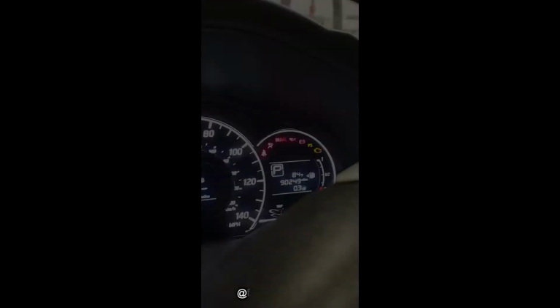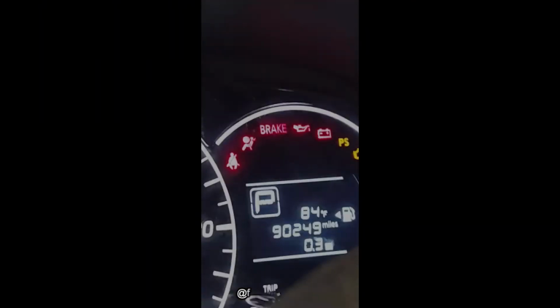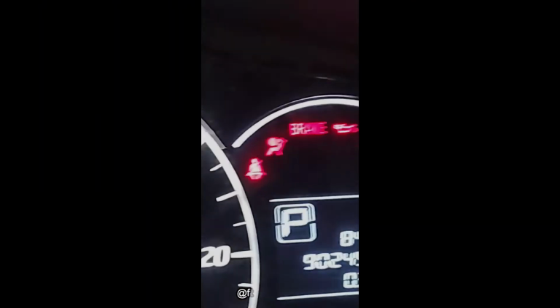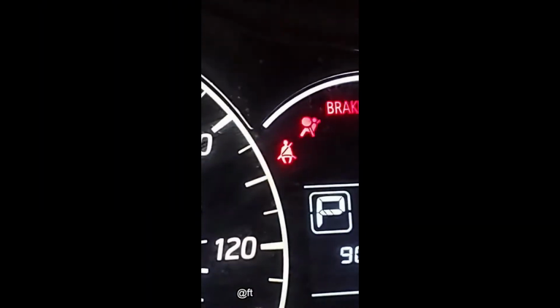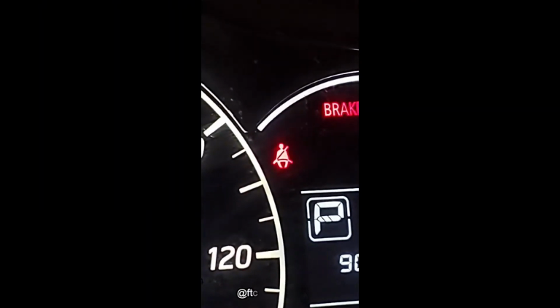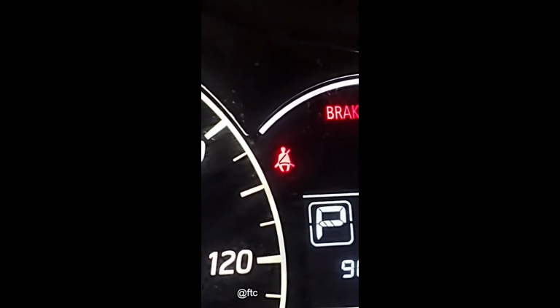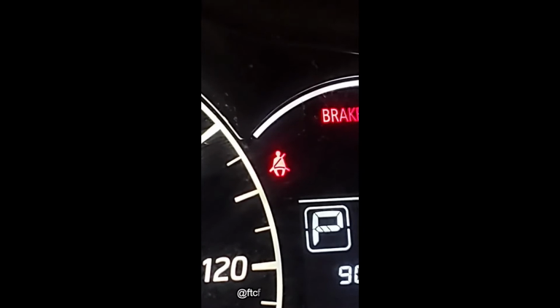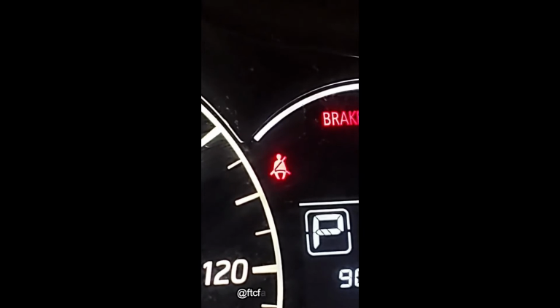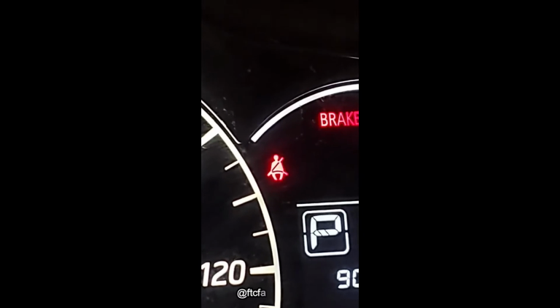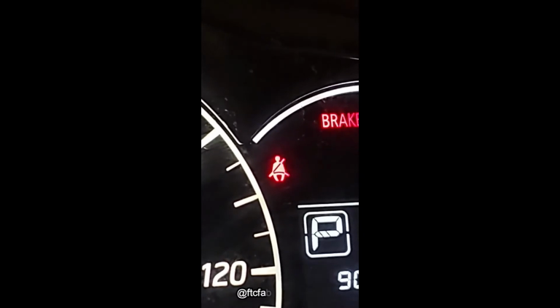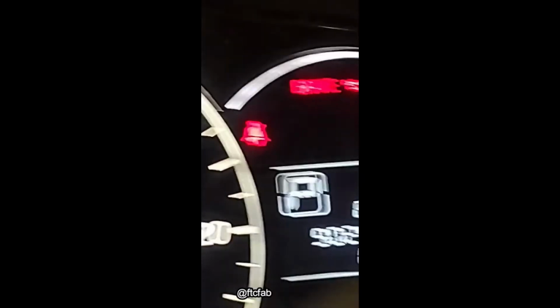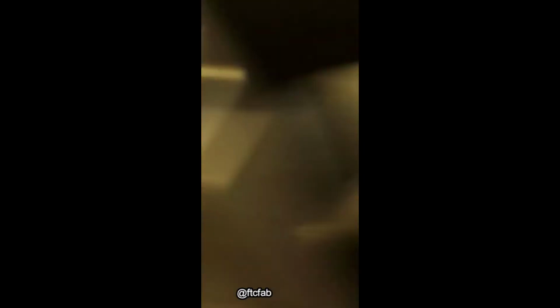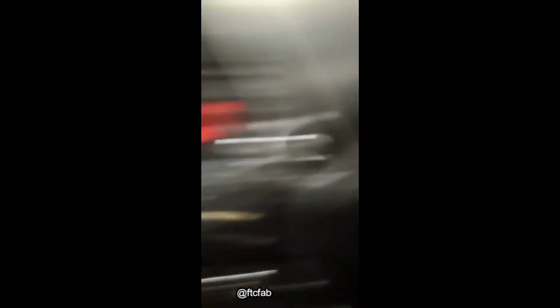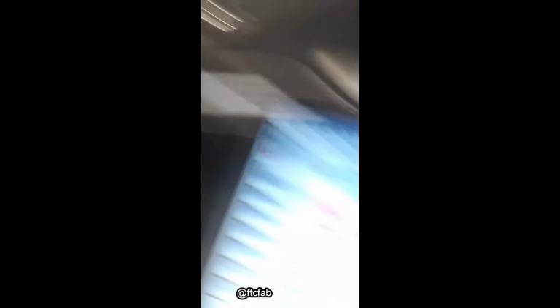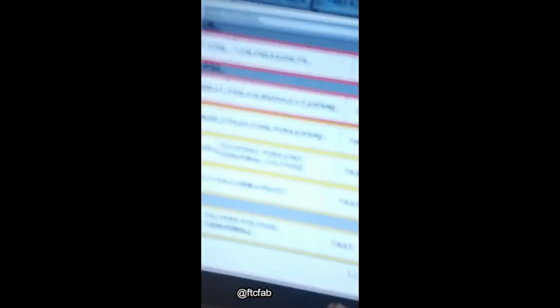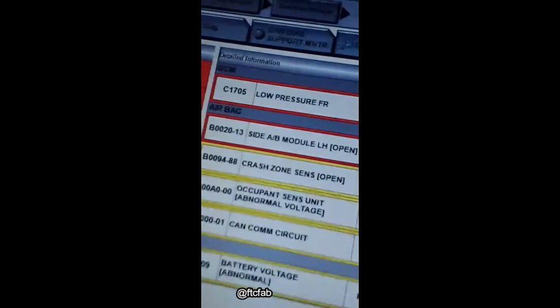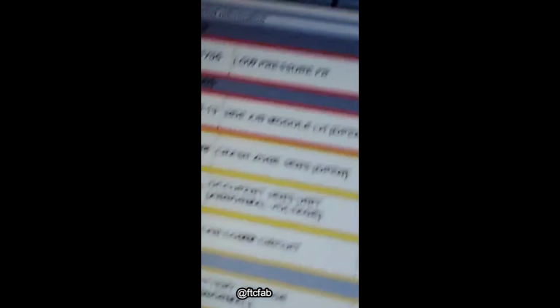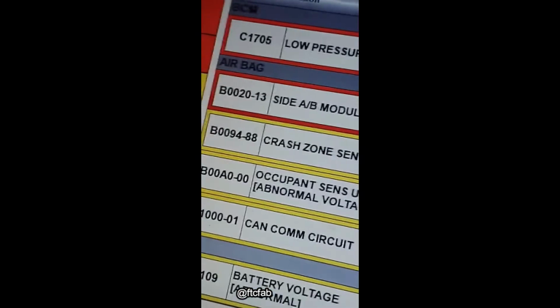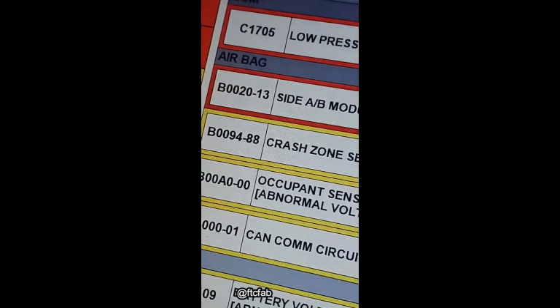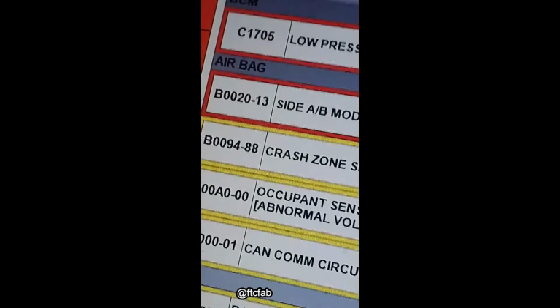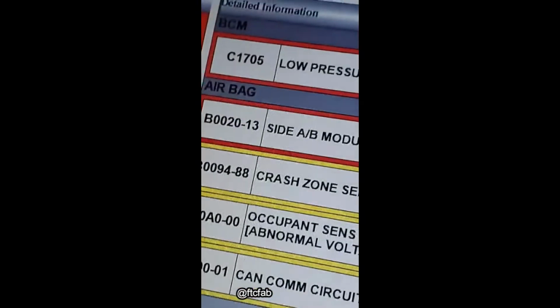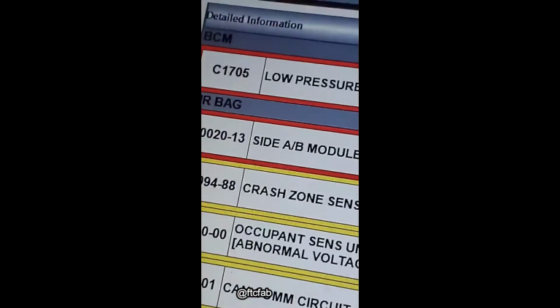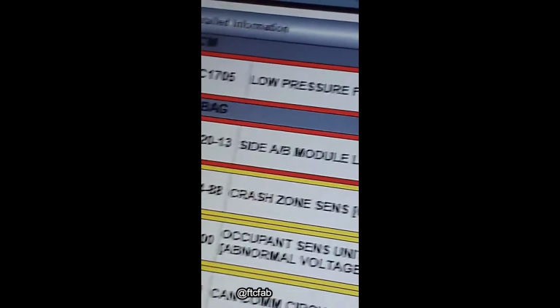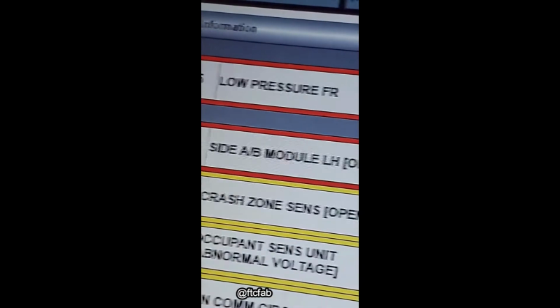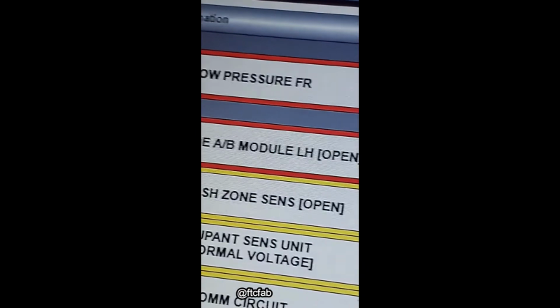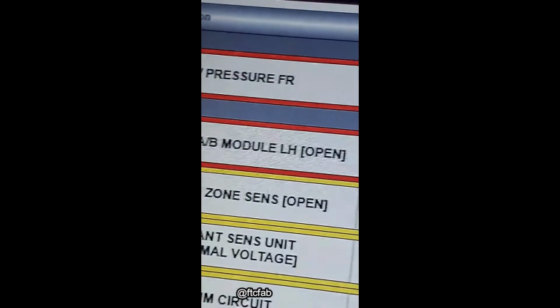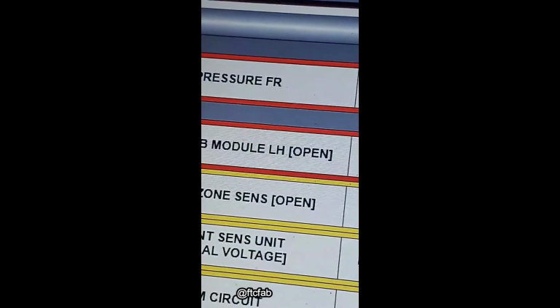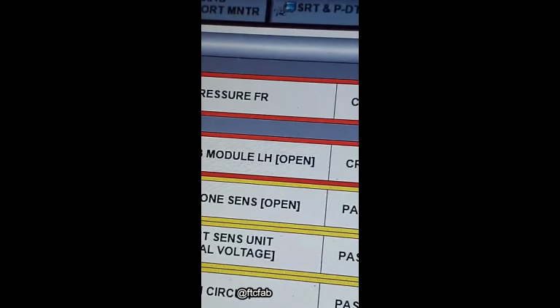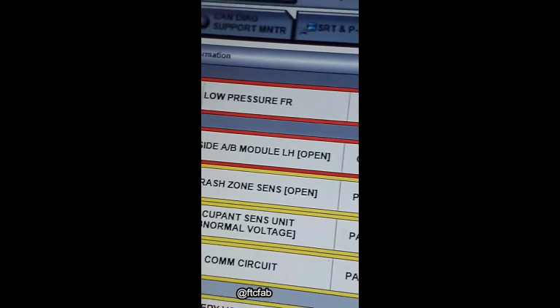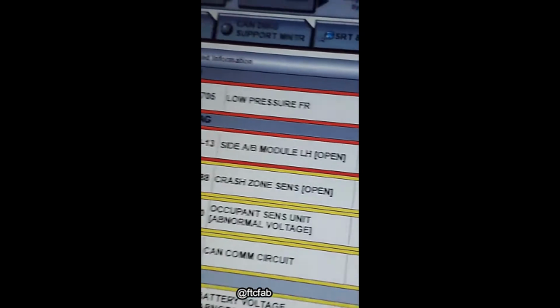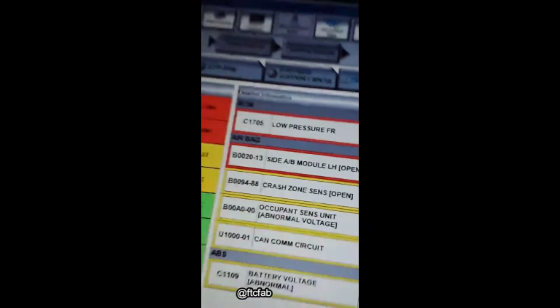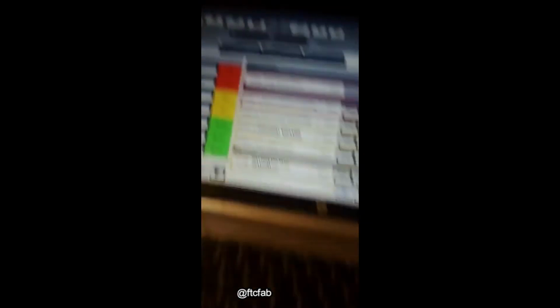Customer states airbag light is on. Side airbag module, left hand.